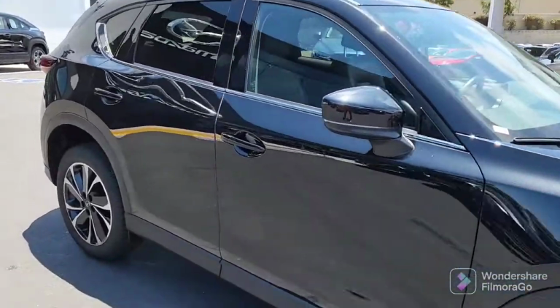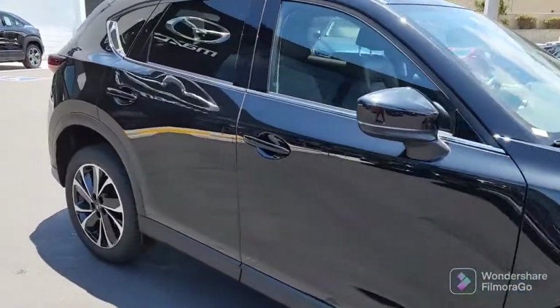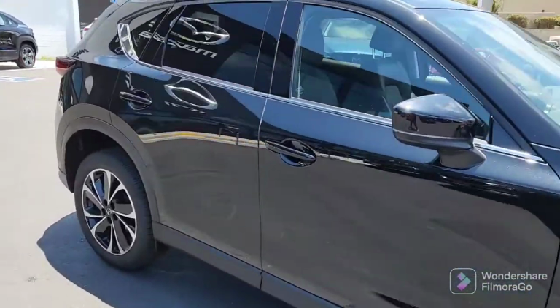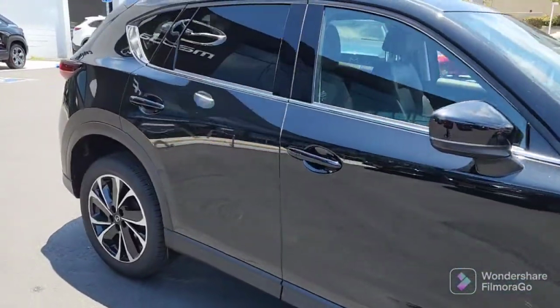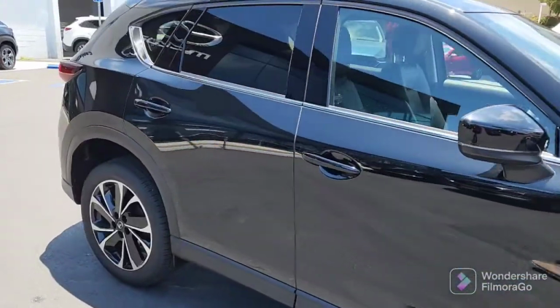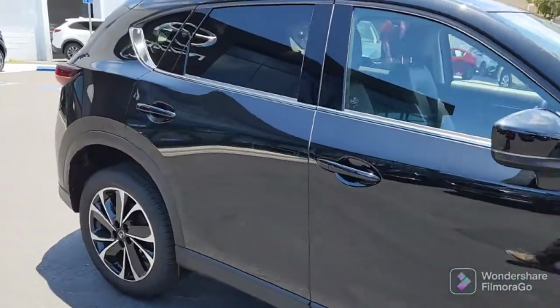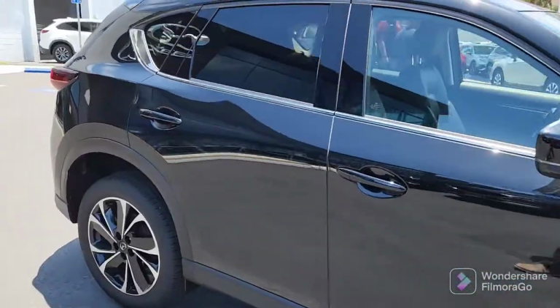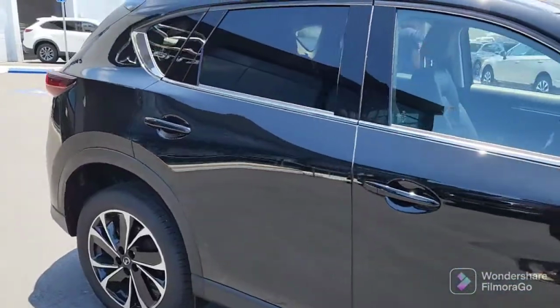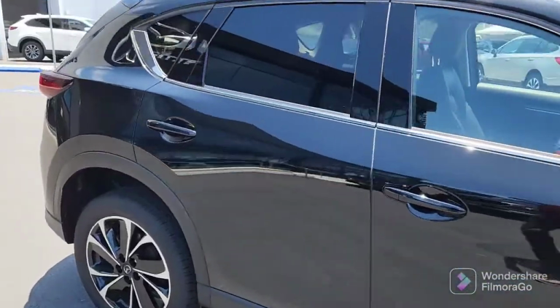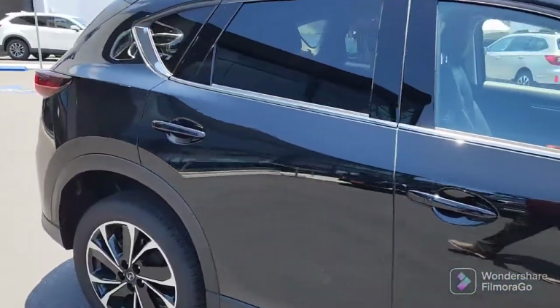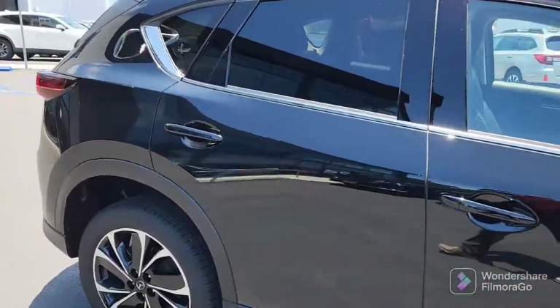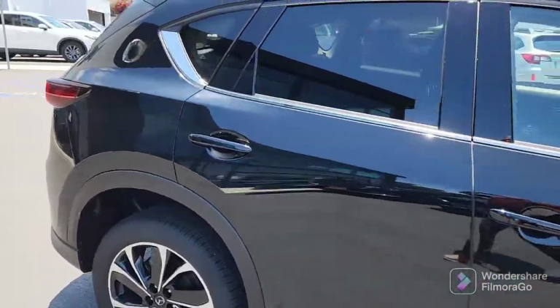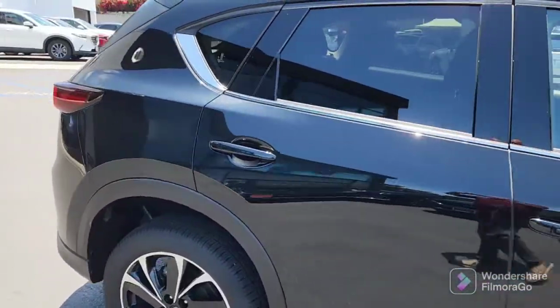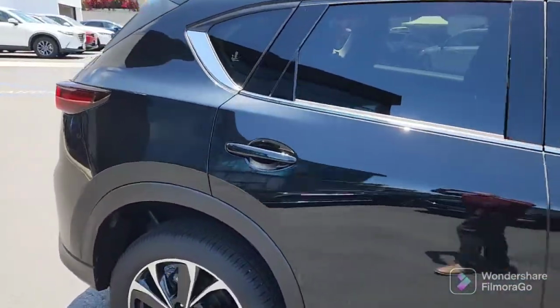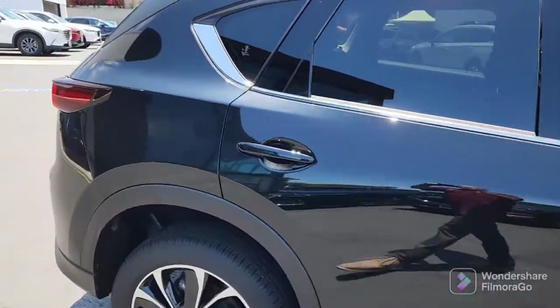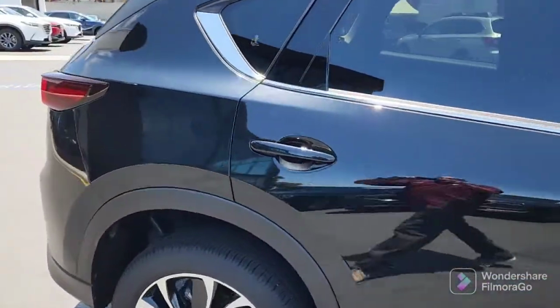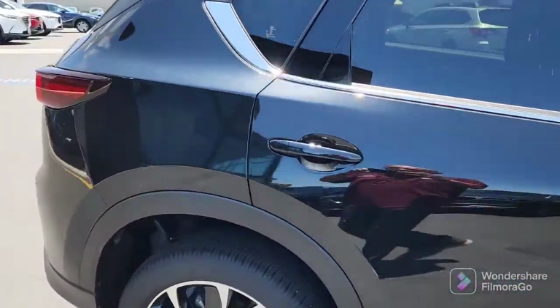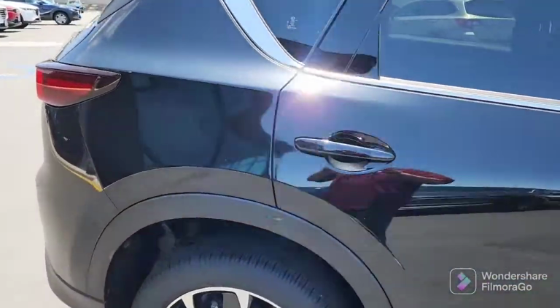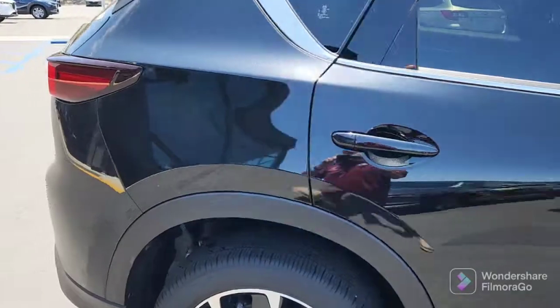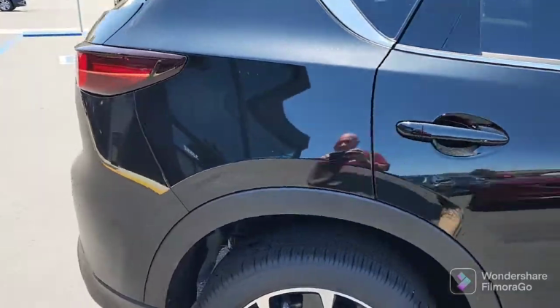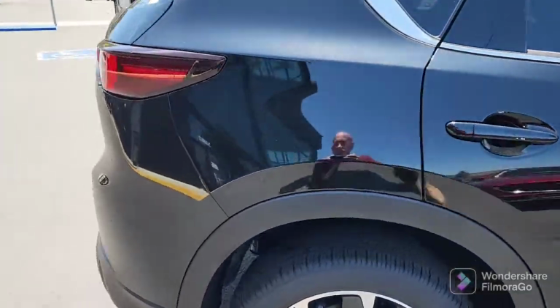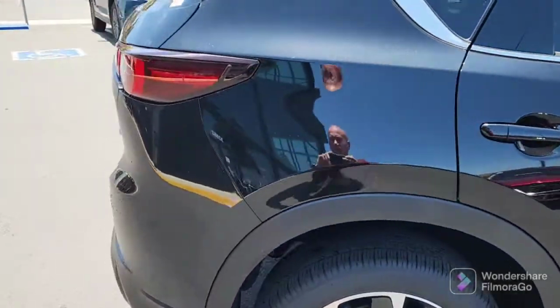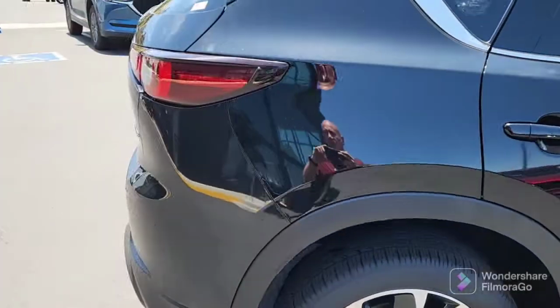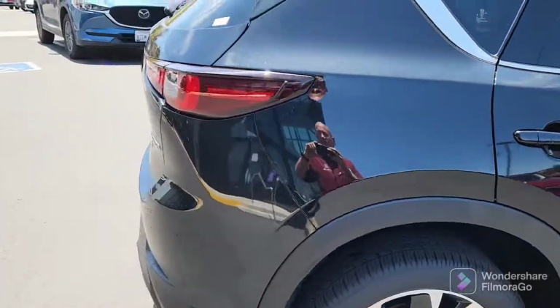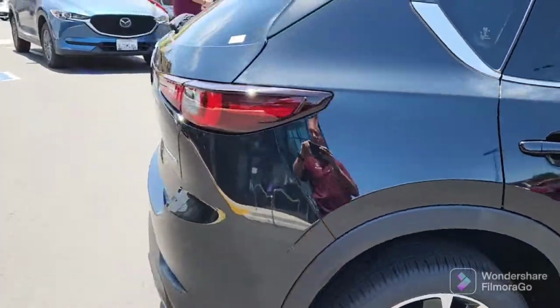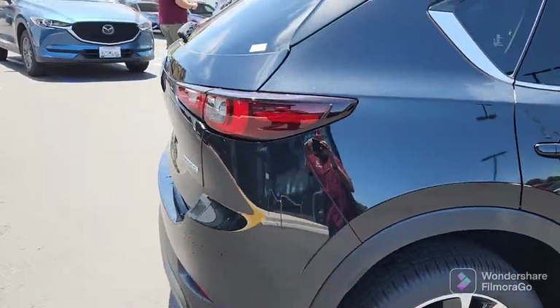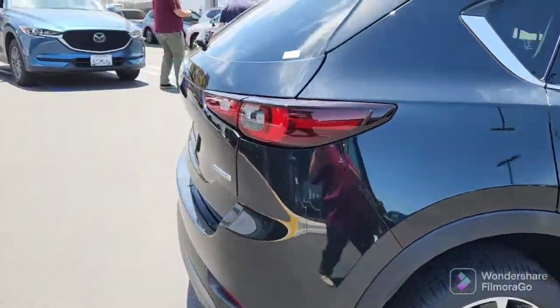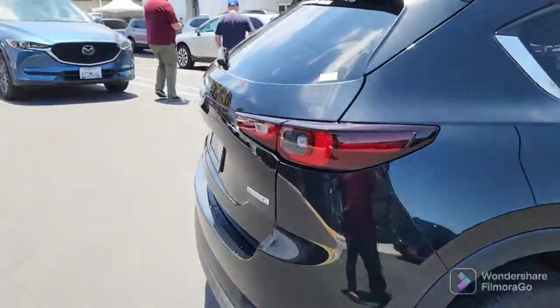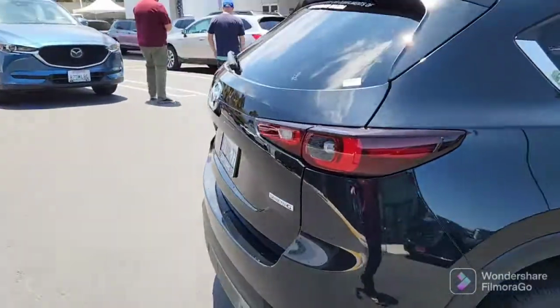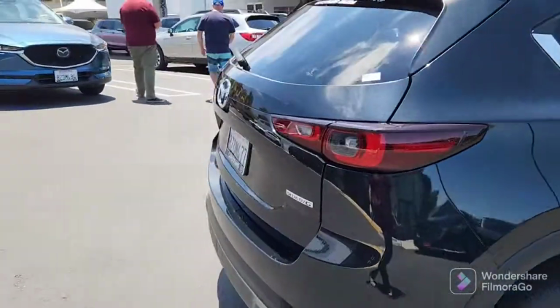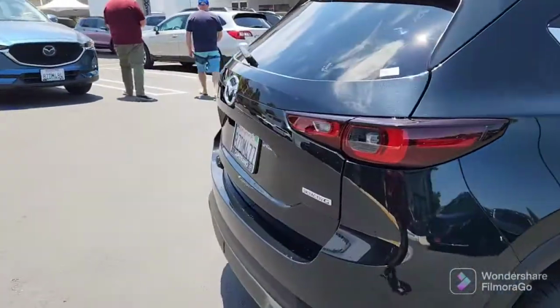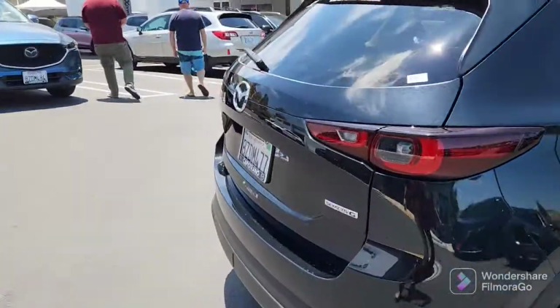You've got the Bose system, the power seats, and the automatic hatch.